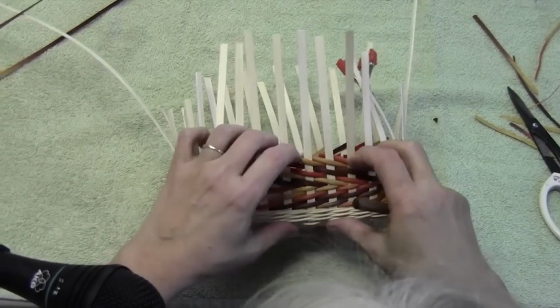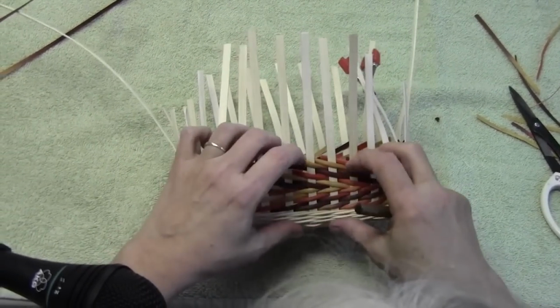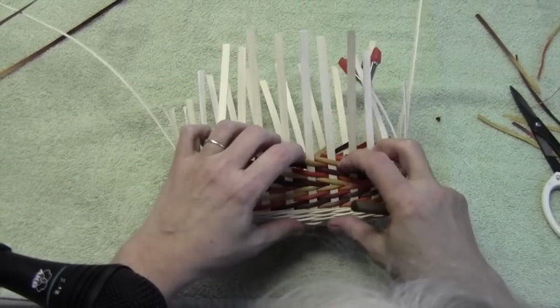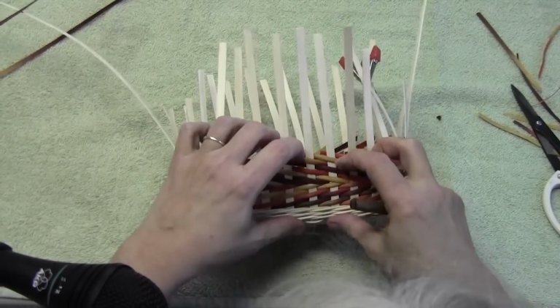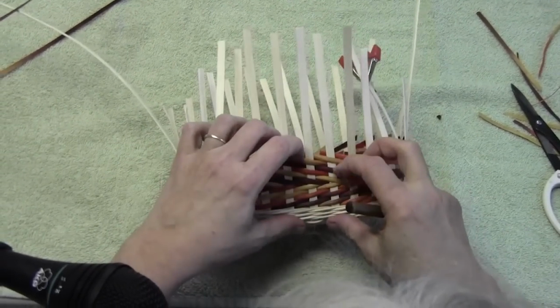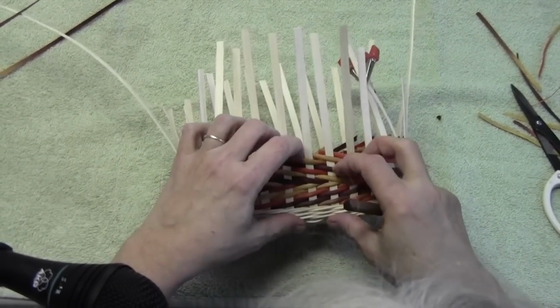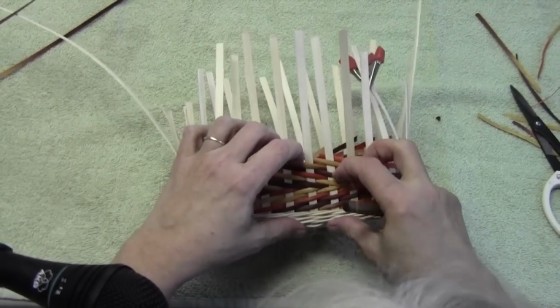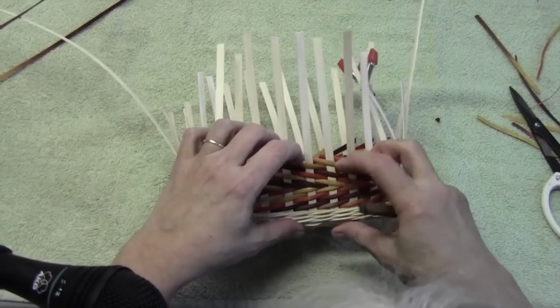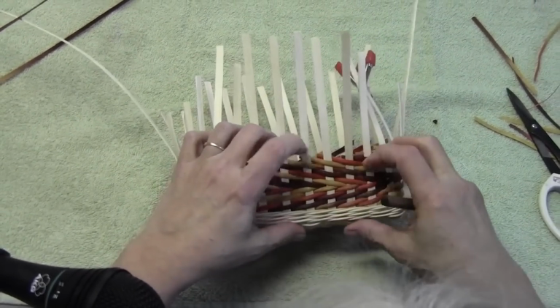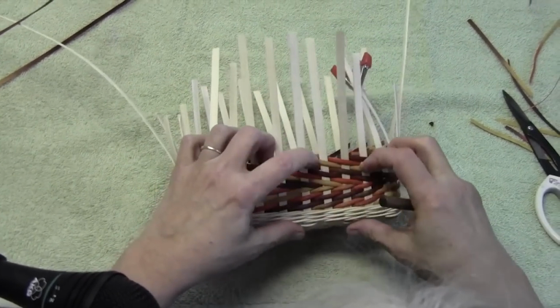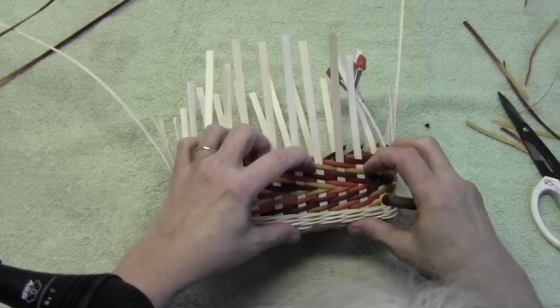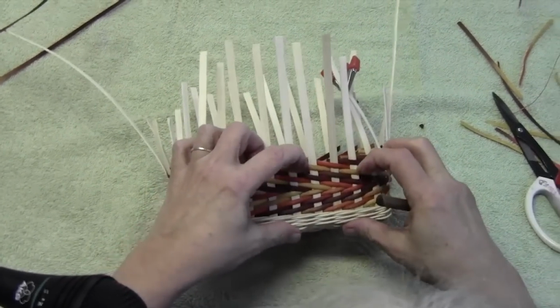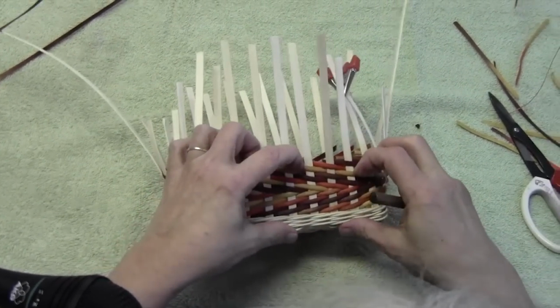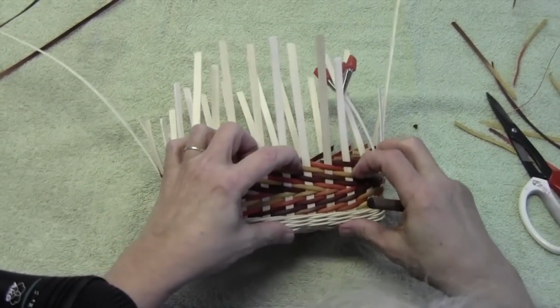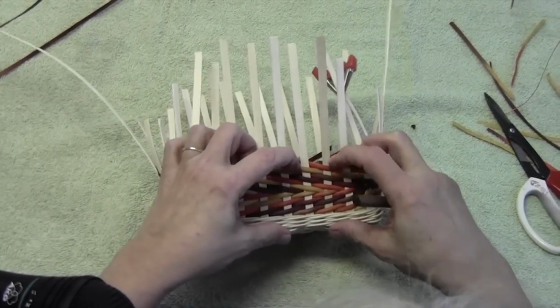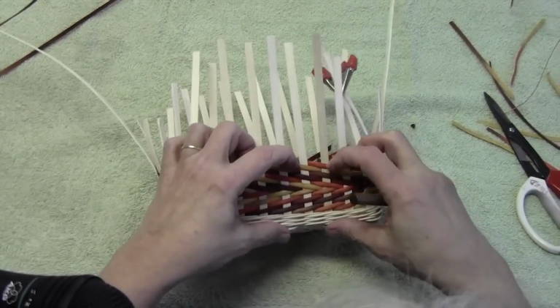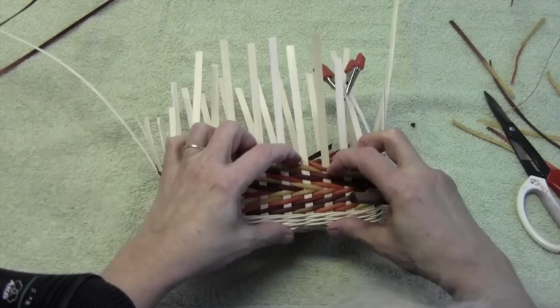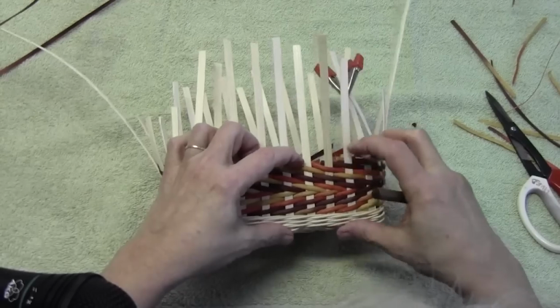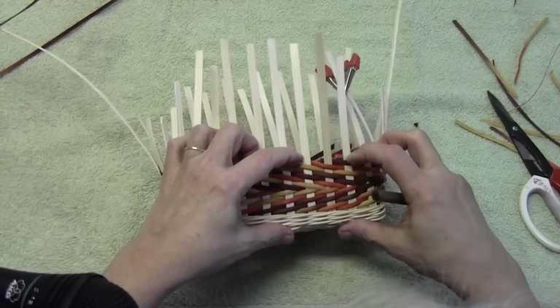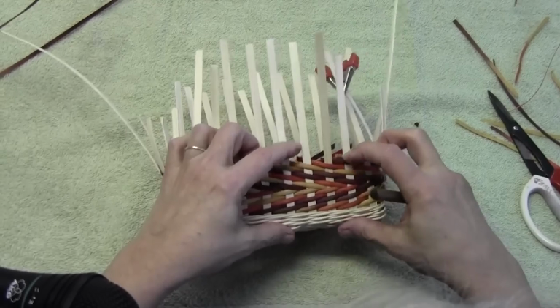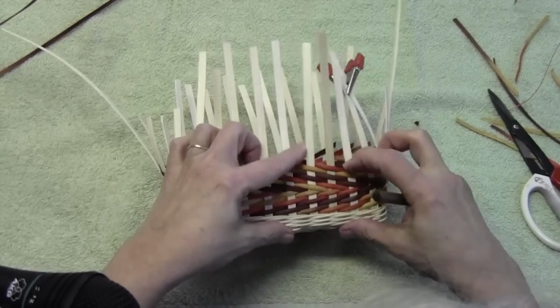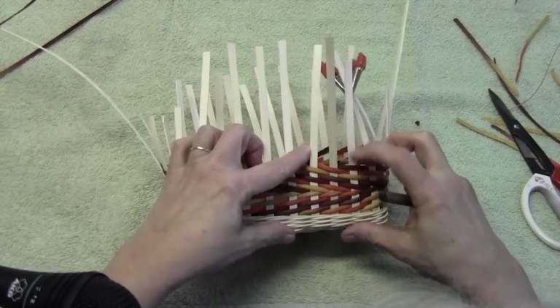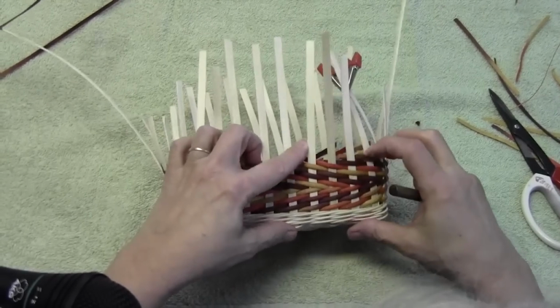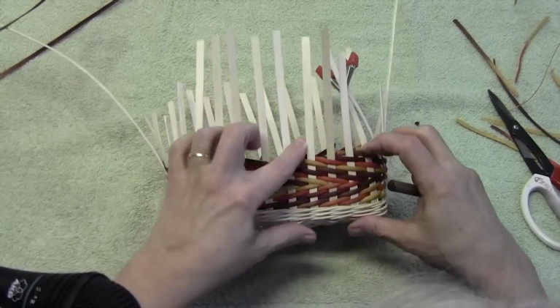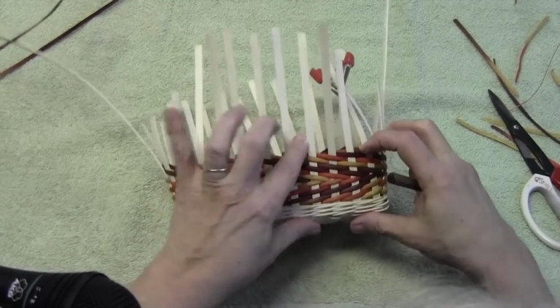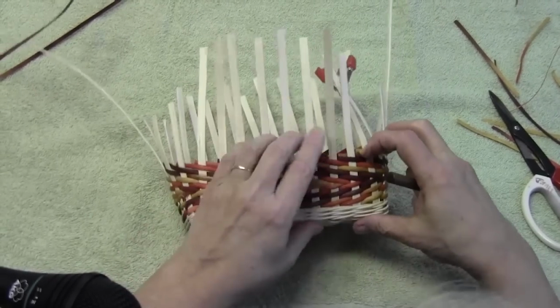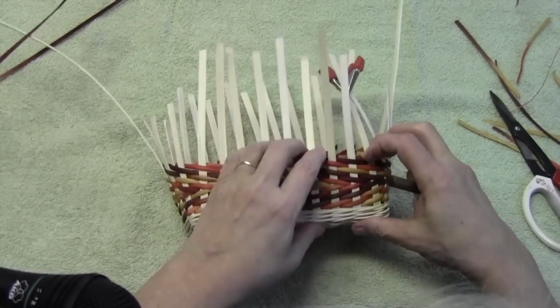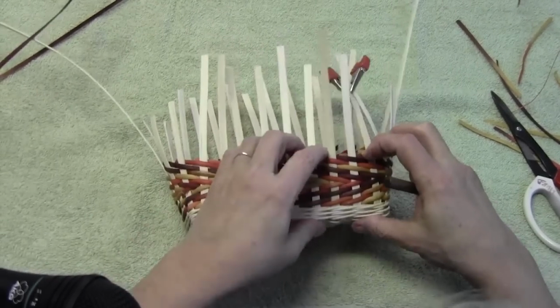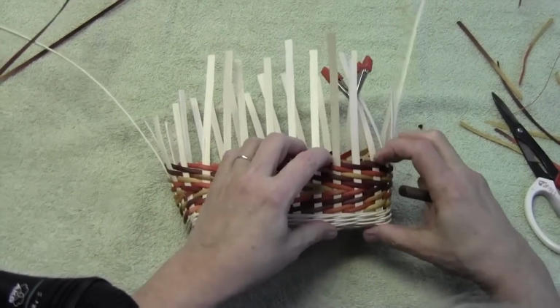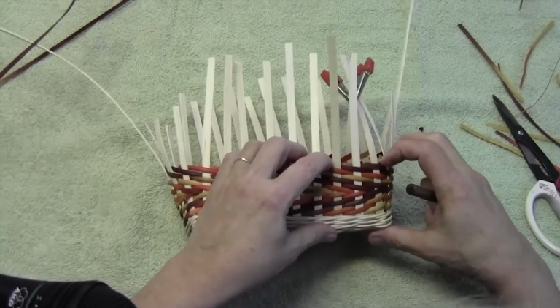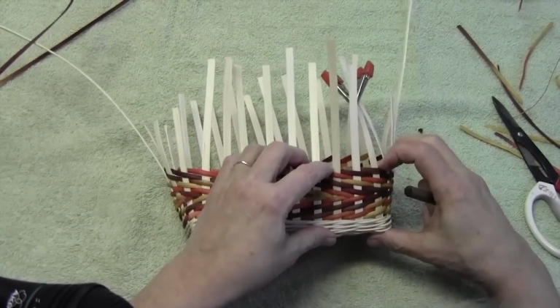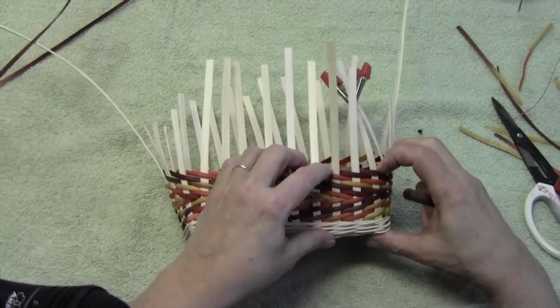I'll see you in a little while and I'll show you how to braid the handle on this basket.